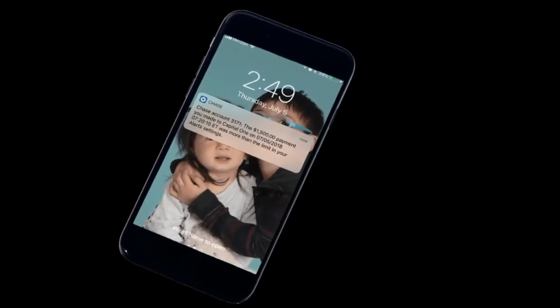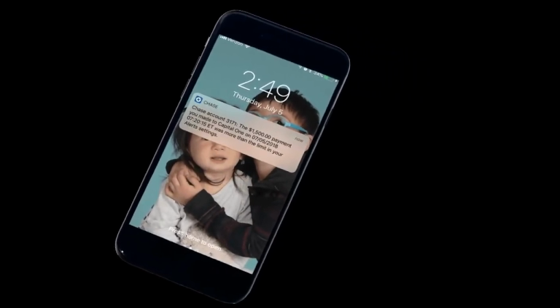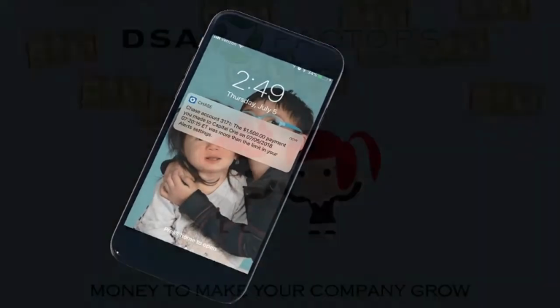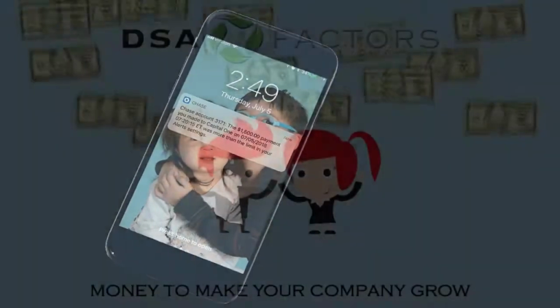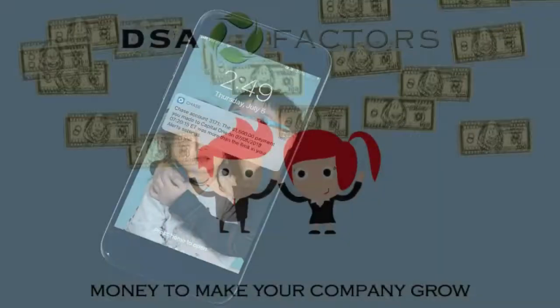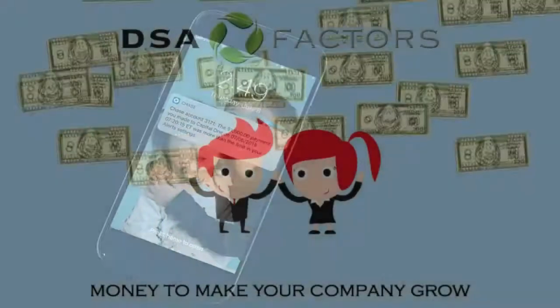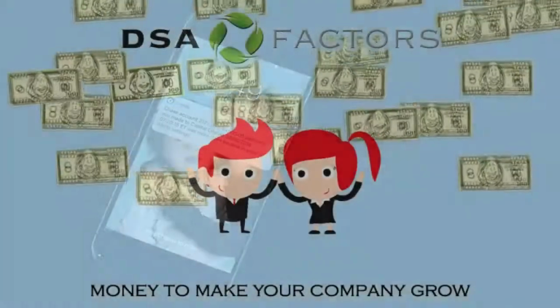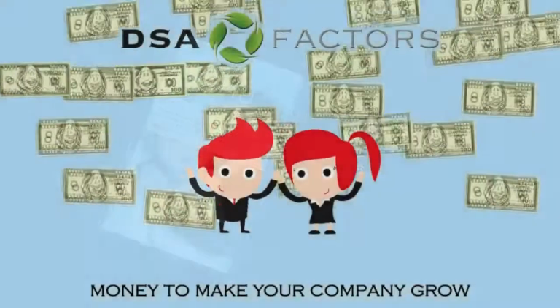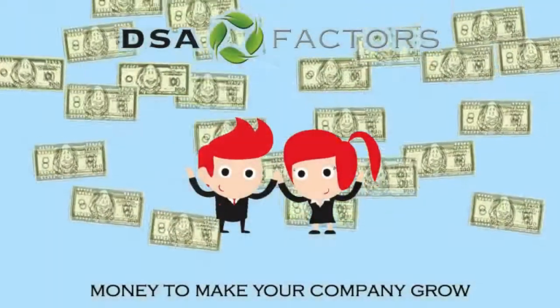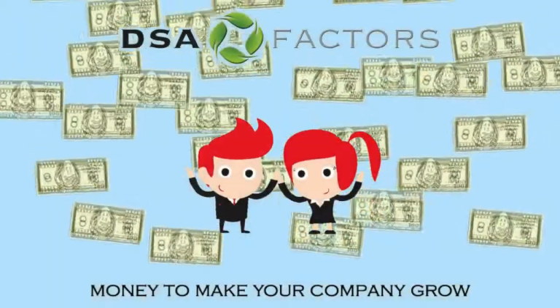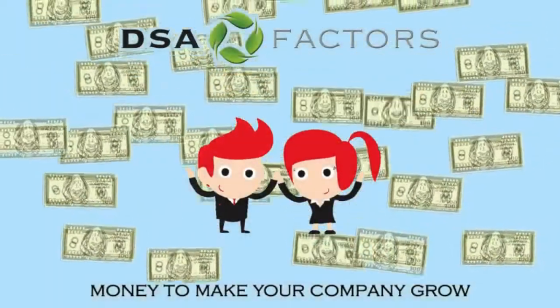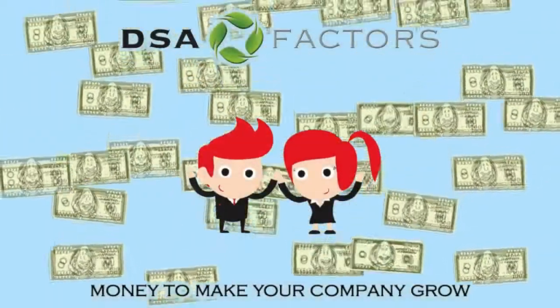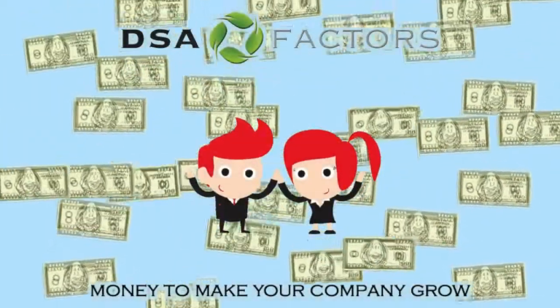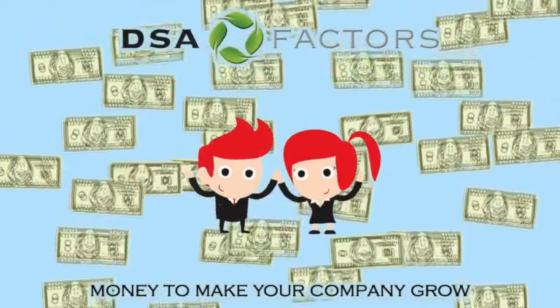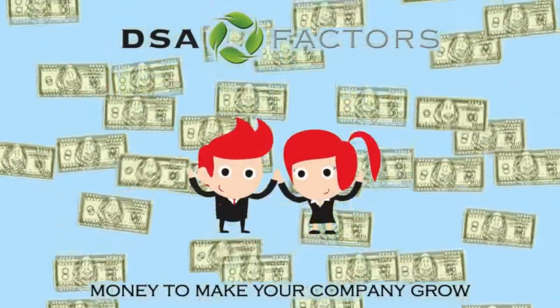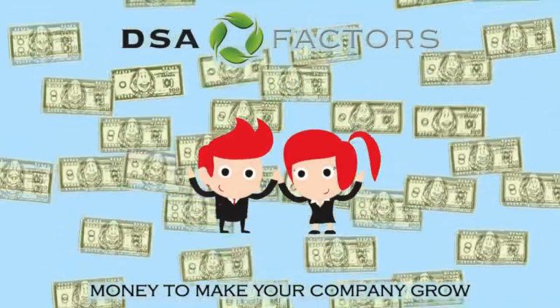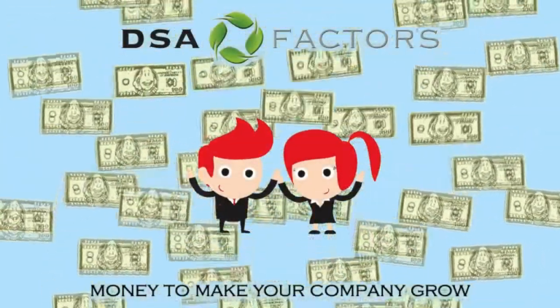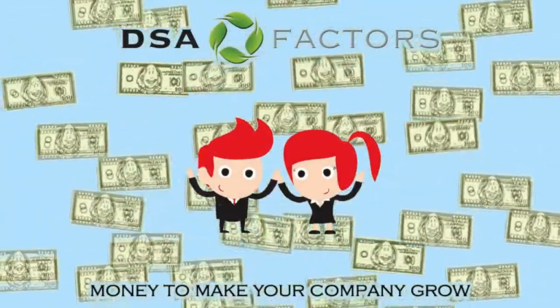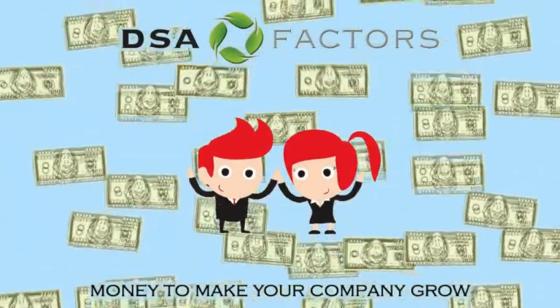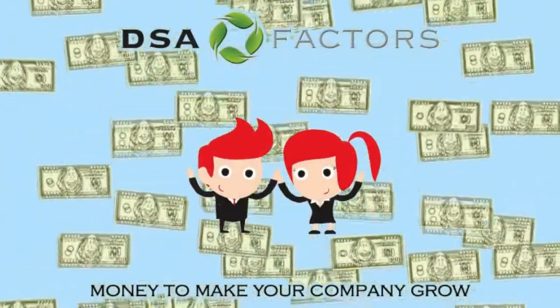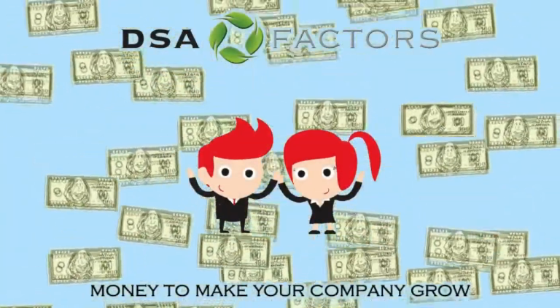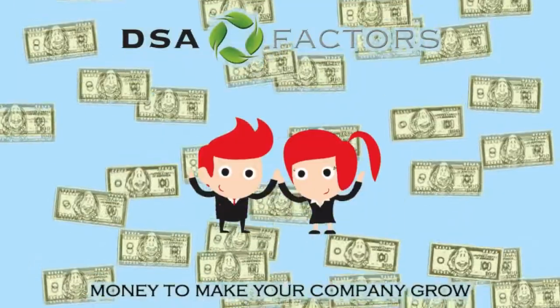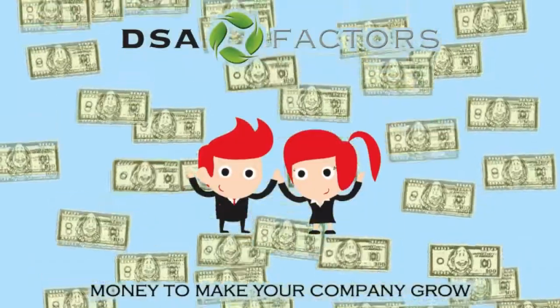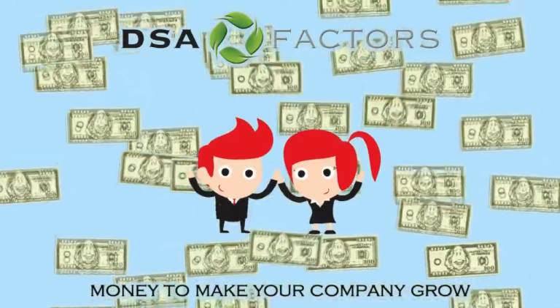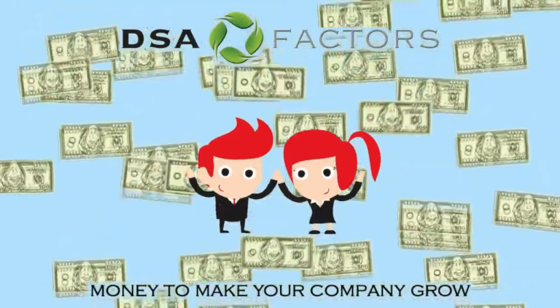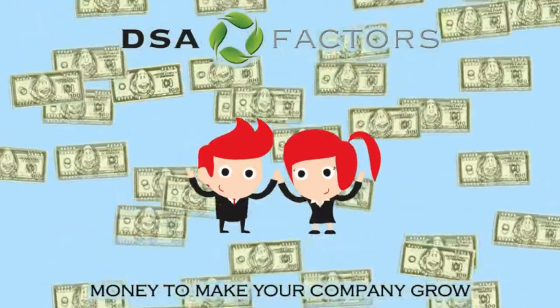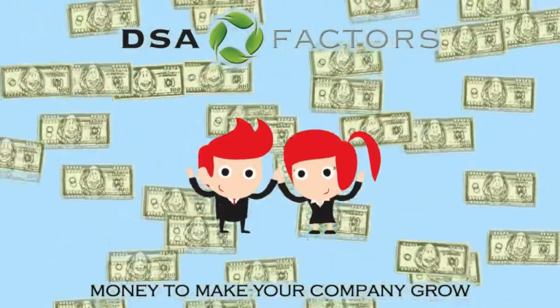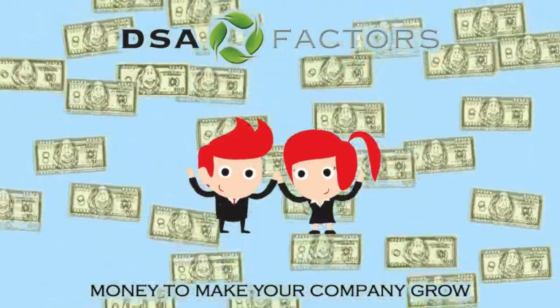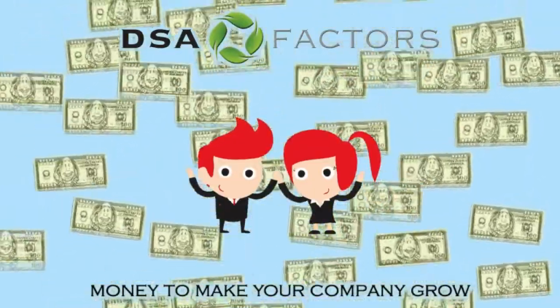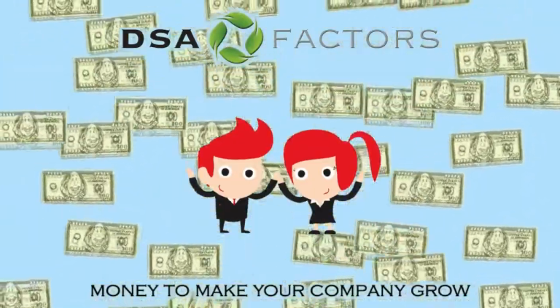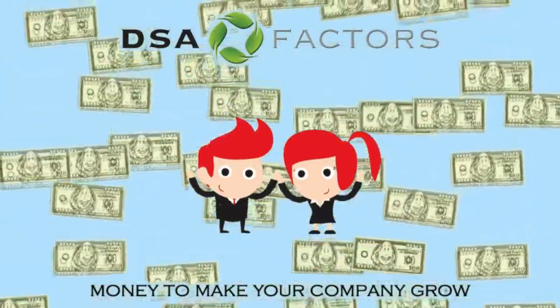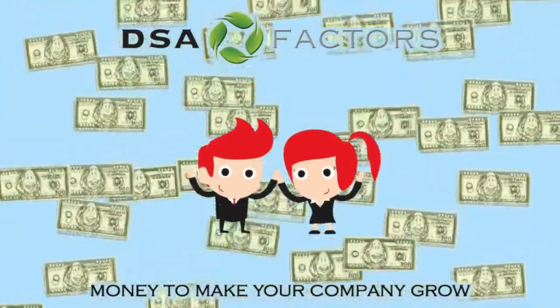That's all it takes to factor an invoice with DSA Factors. At DSA Factors, we have money to make your company grow.